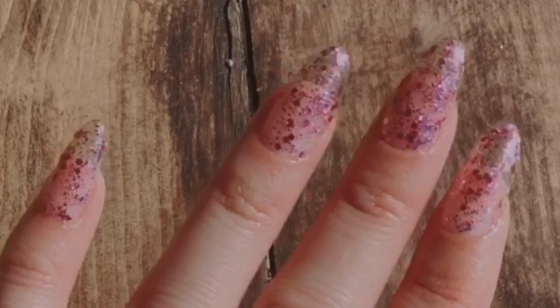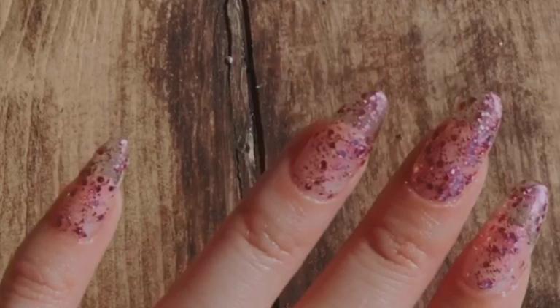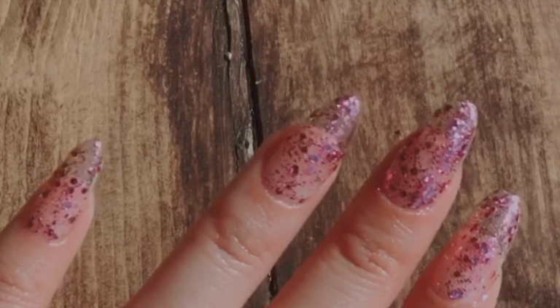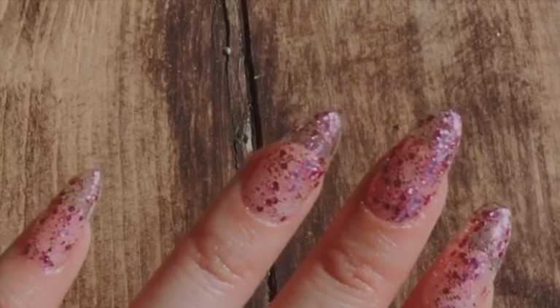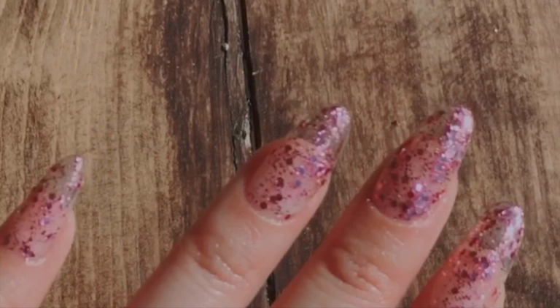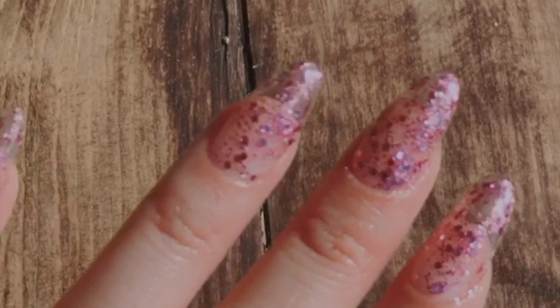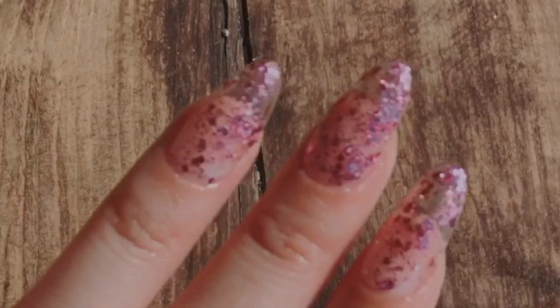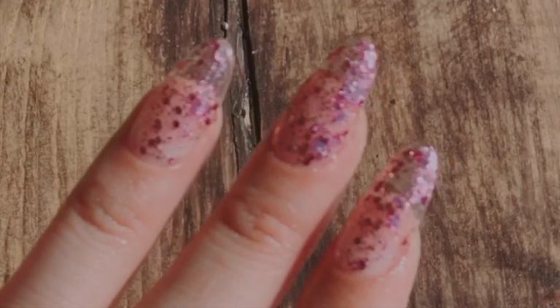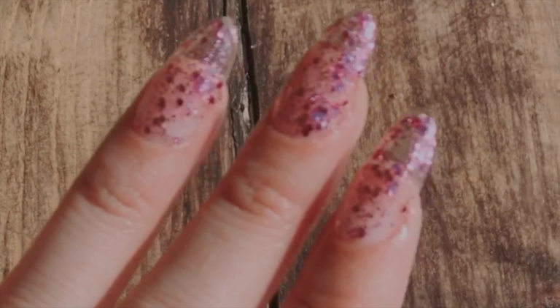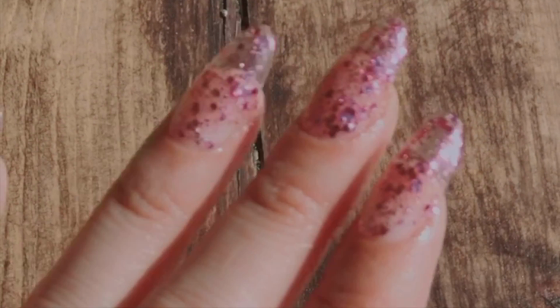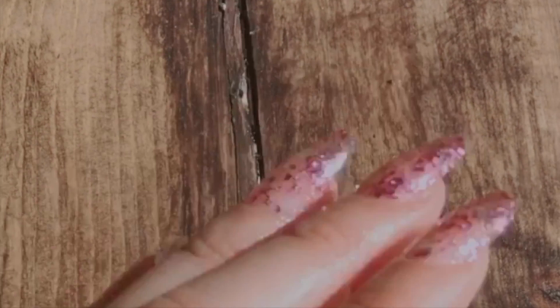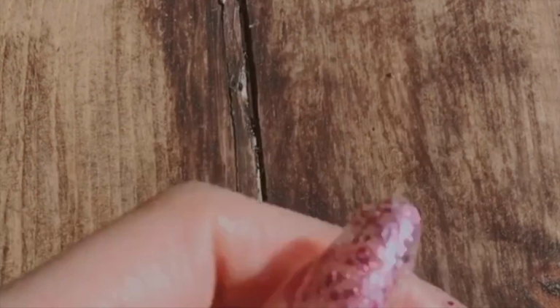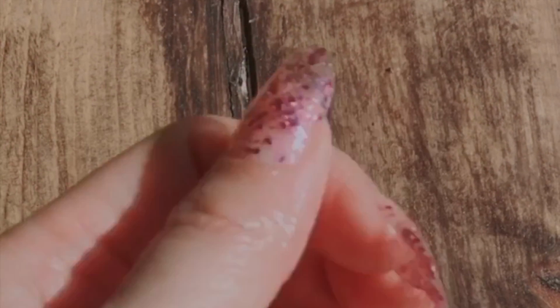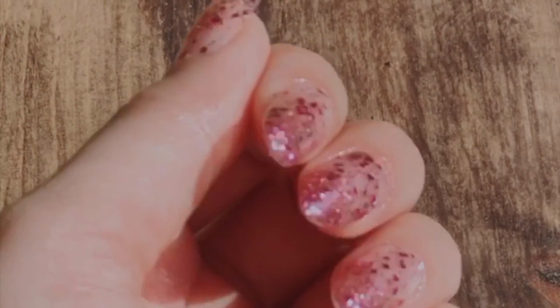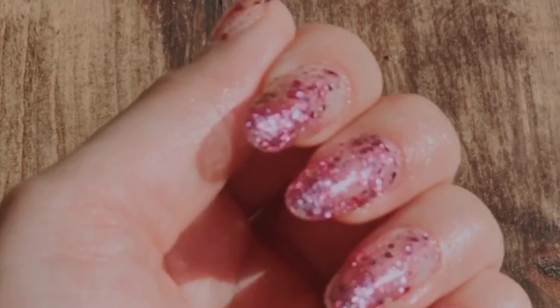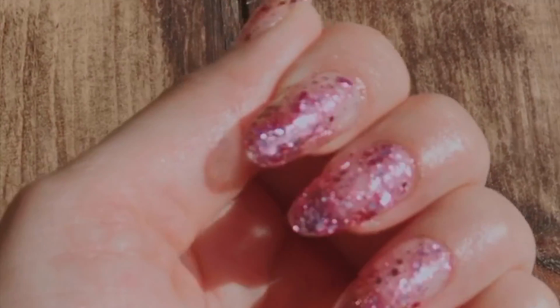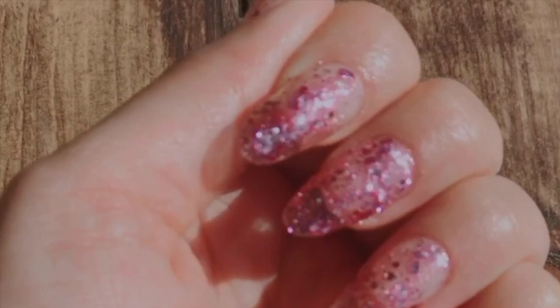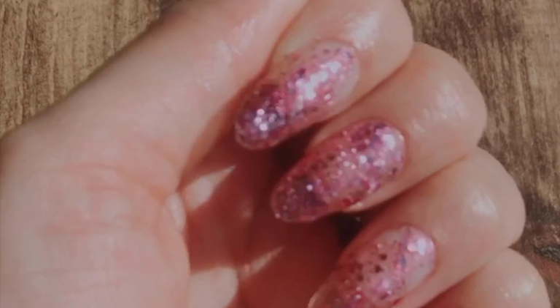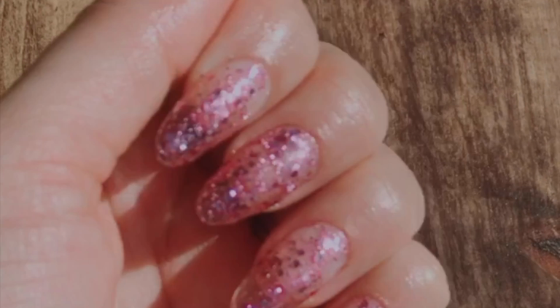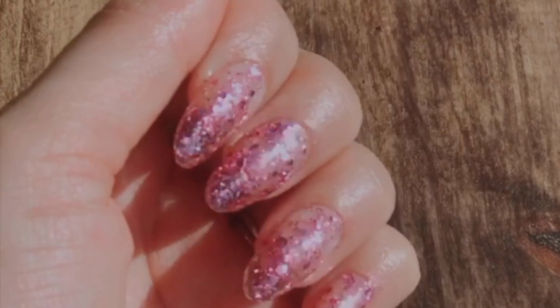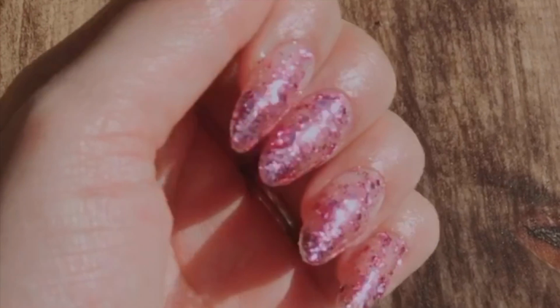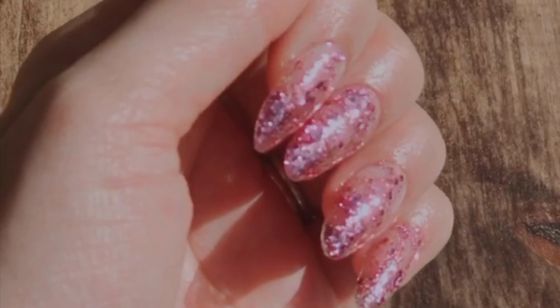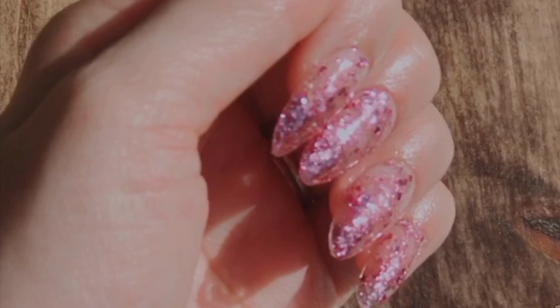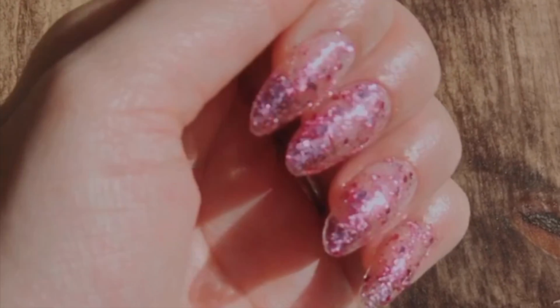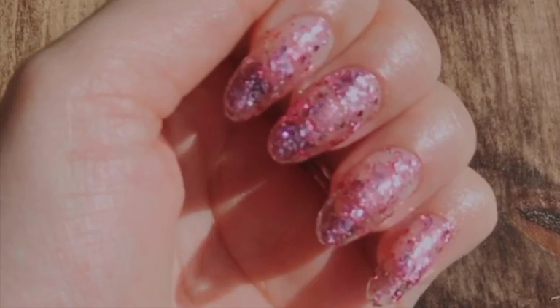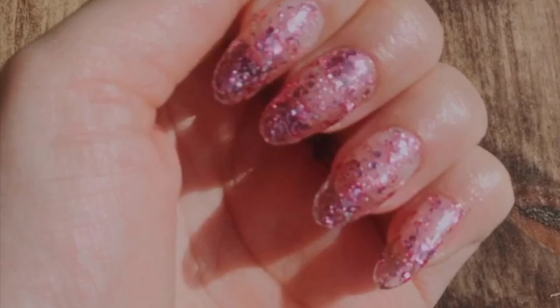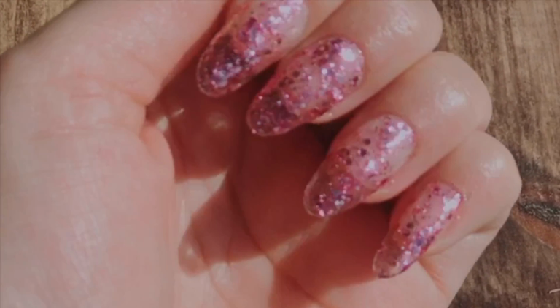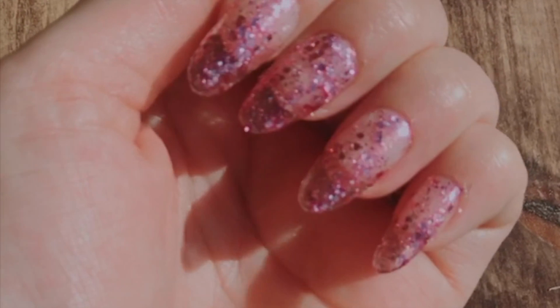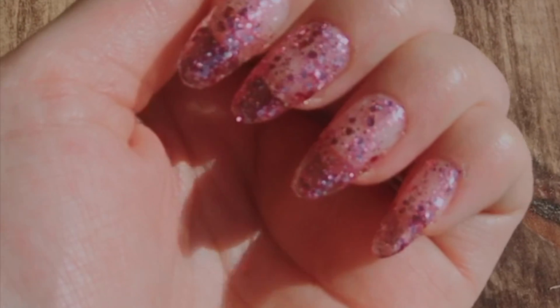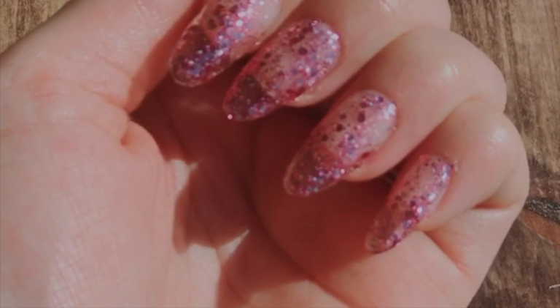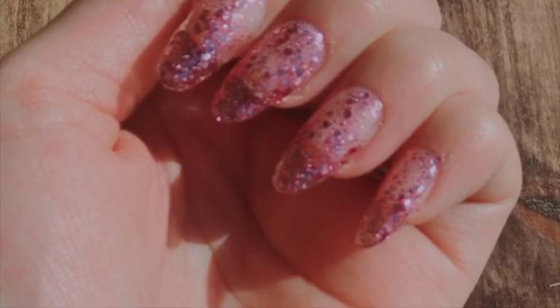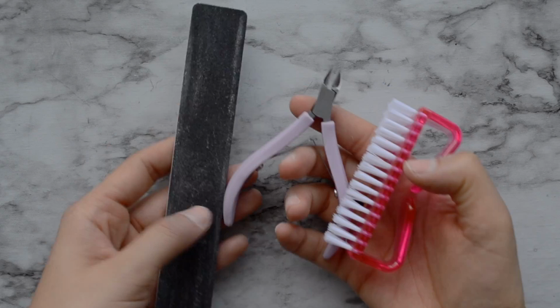Hello everyone, today I'm going to show you how to get these glittery gel nails using the Apriest gel extension. Let's get started.